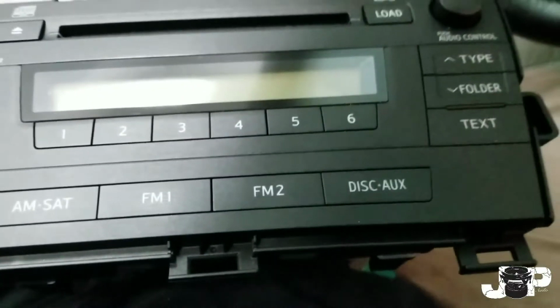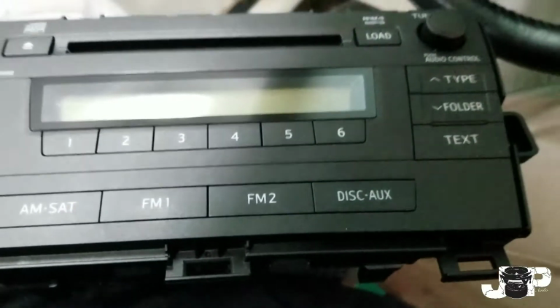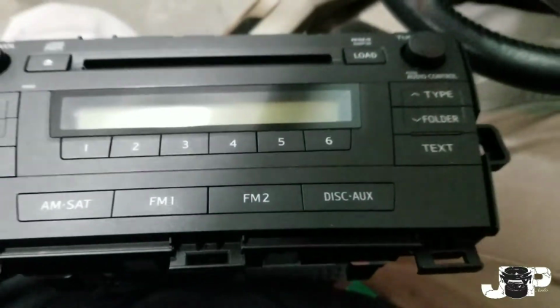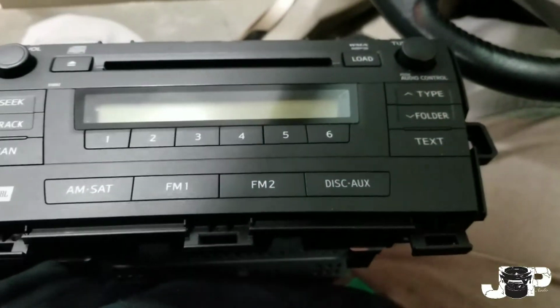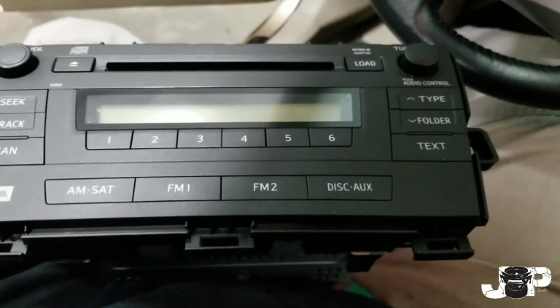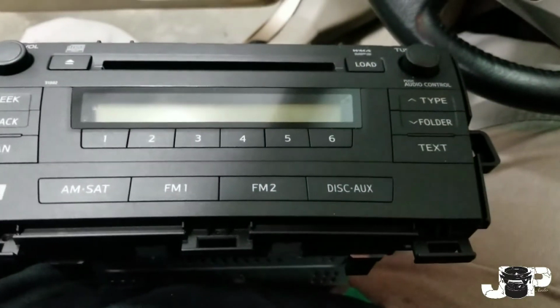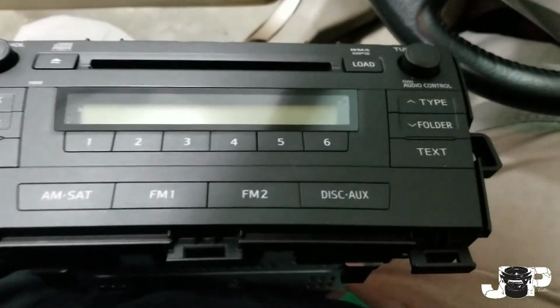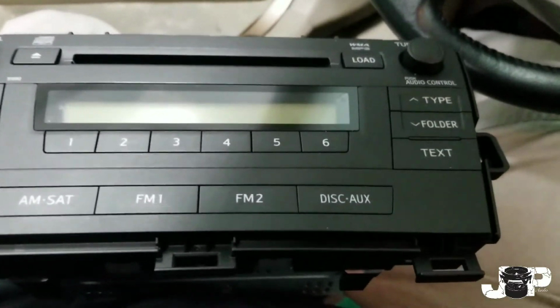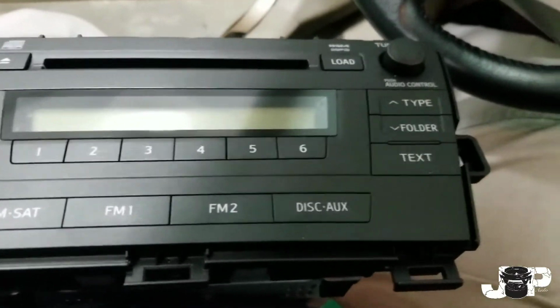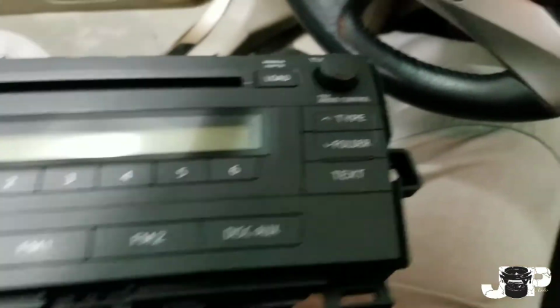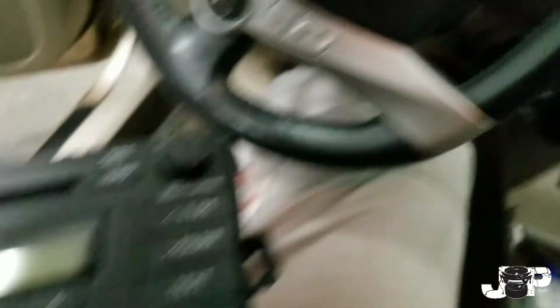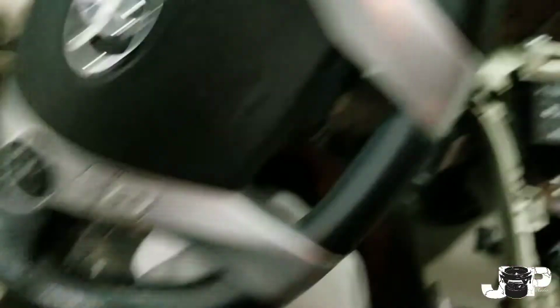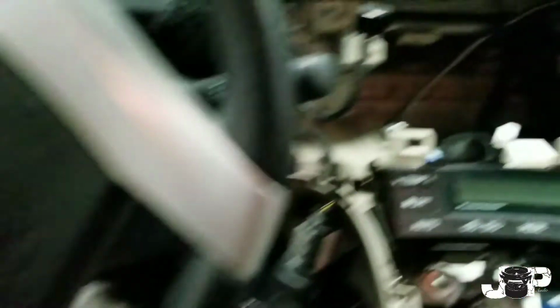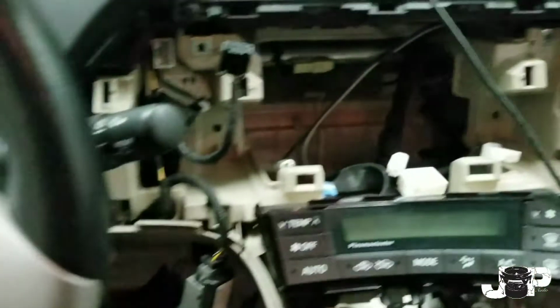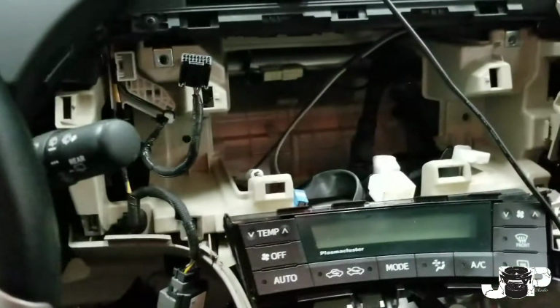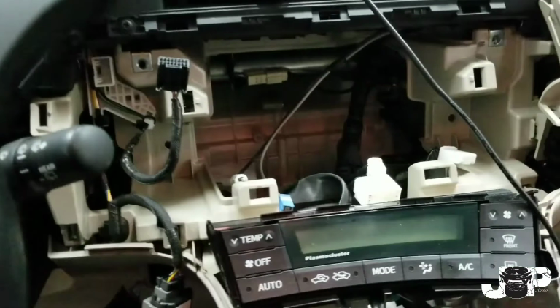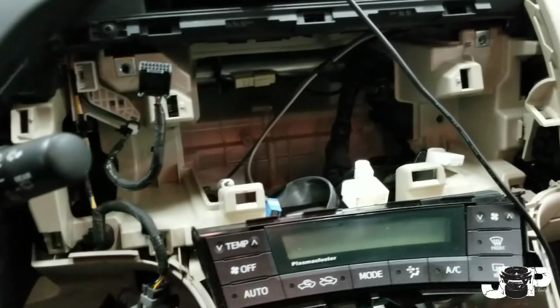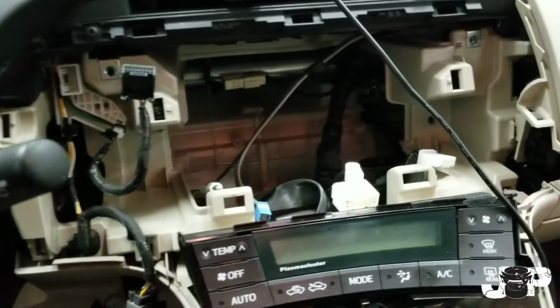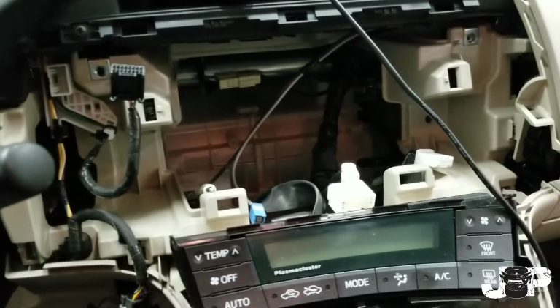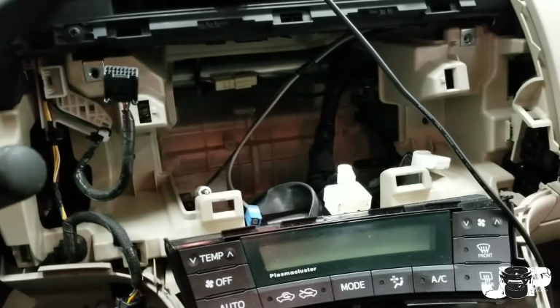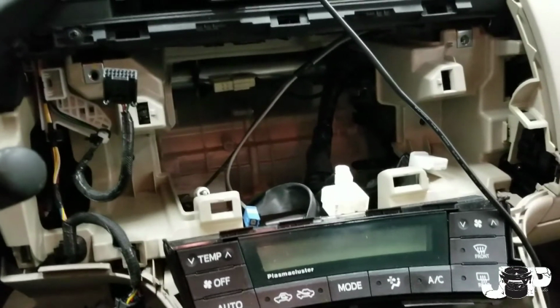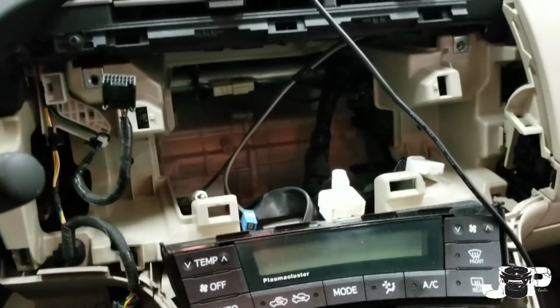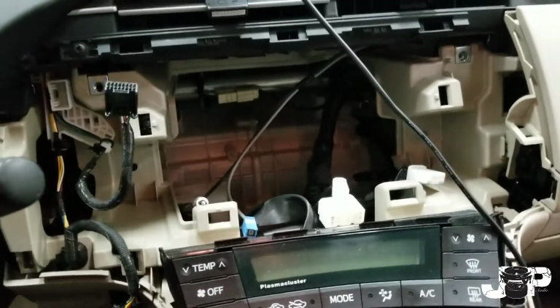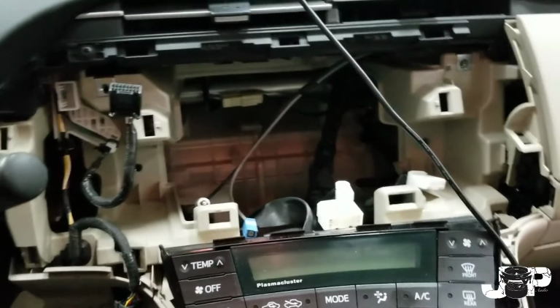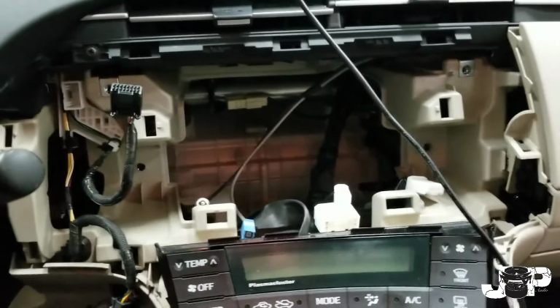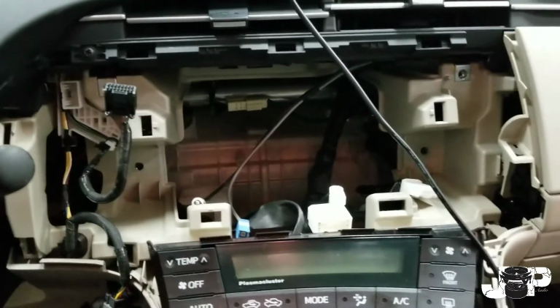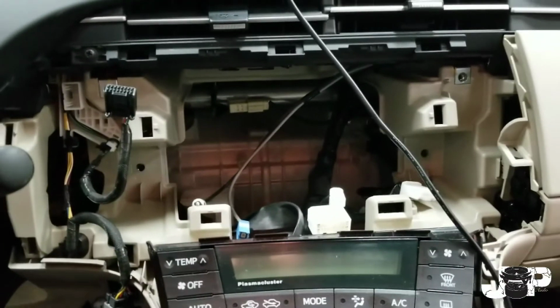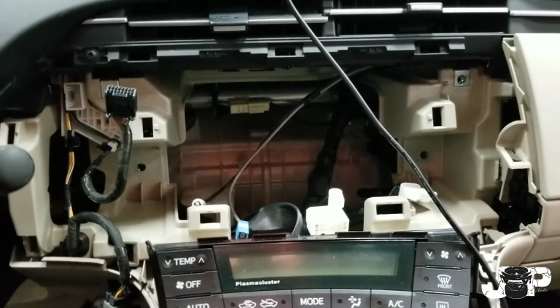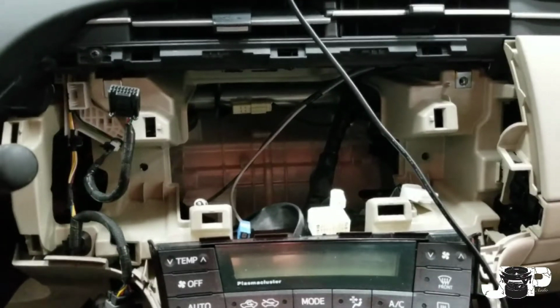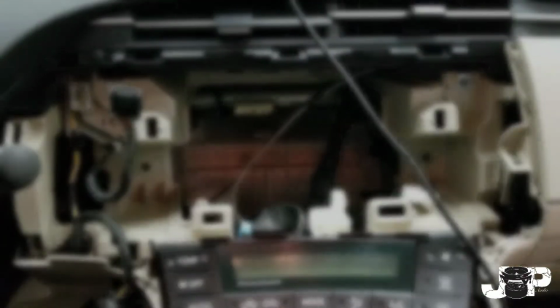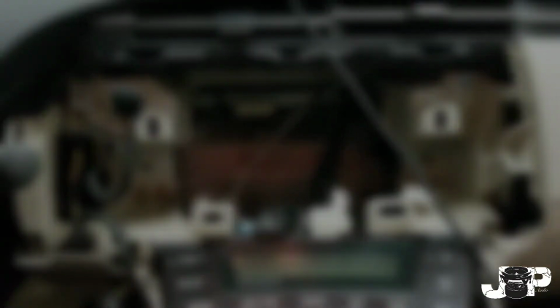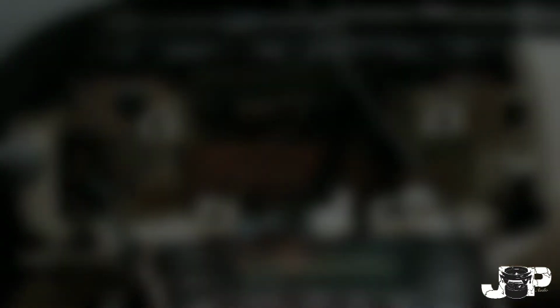There we go — we have the radio out! Now it's time to put this JVC piece in with a backup camera and see how it looks with the new Metra kit.